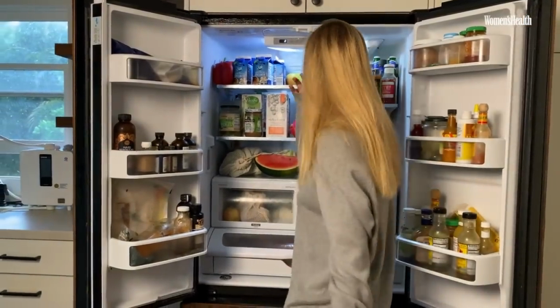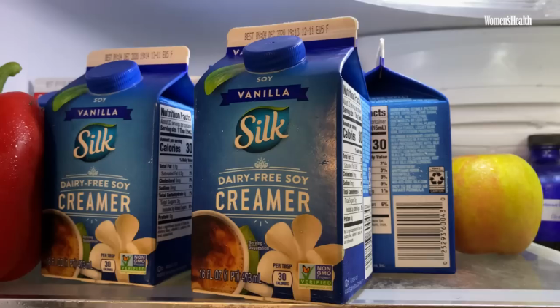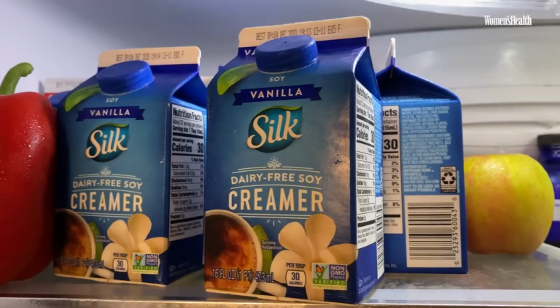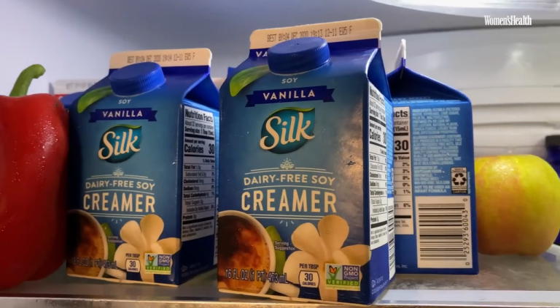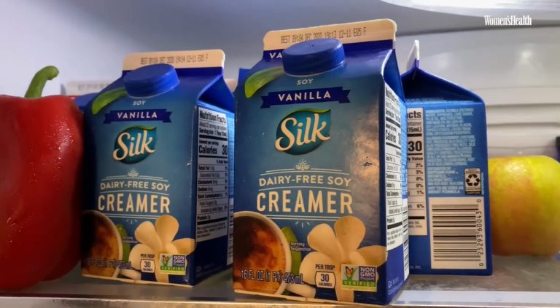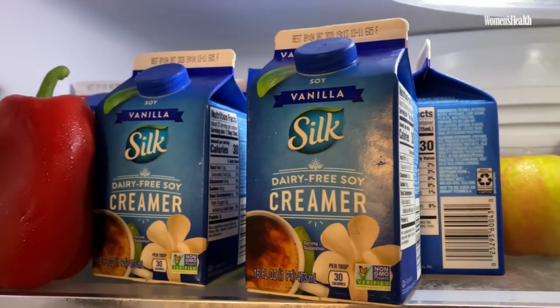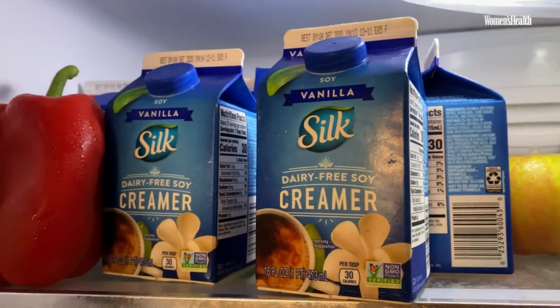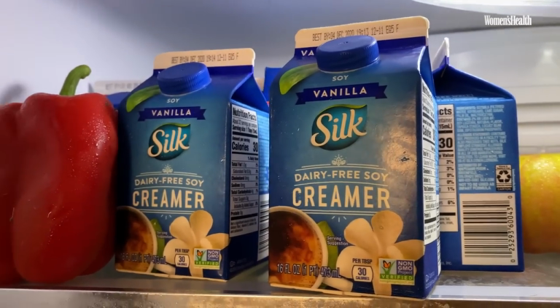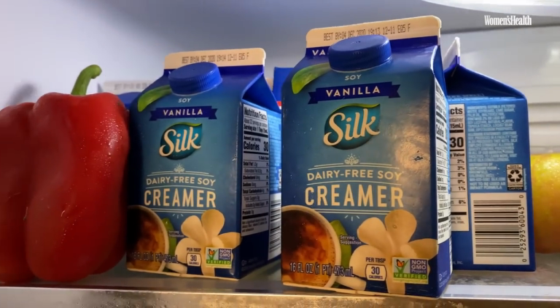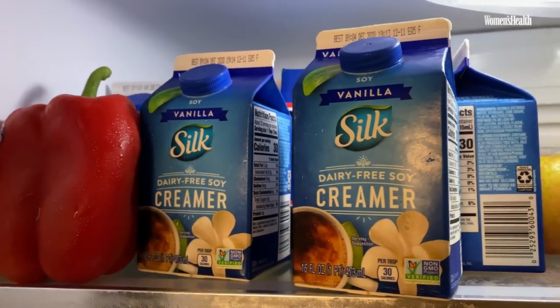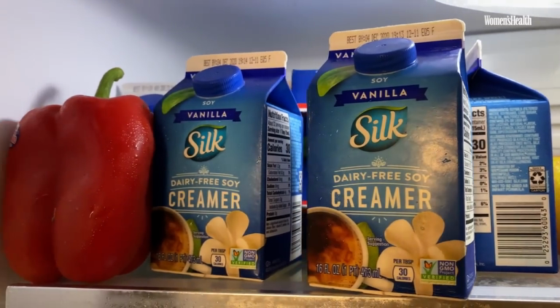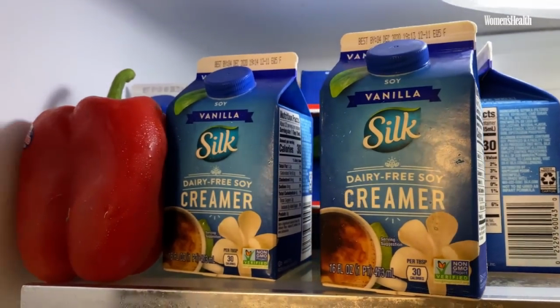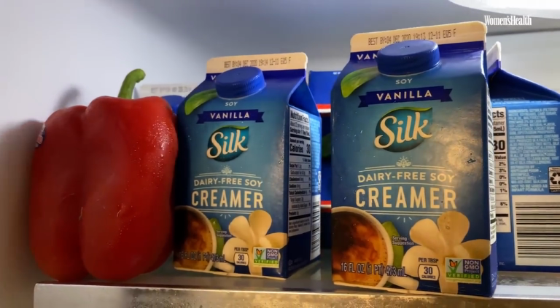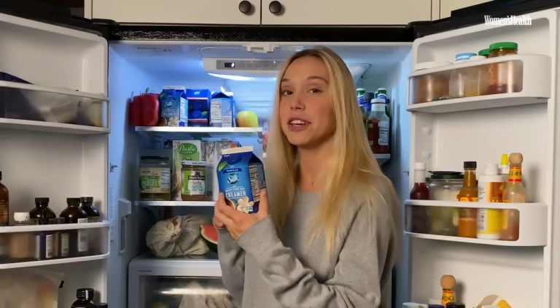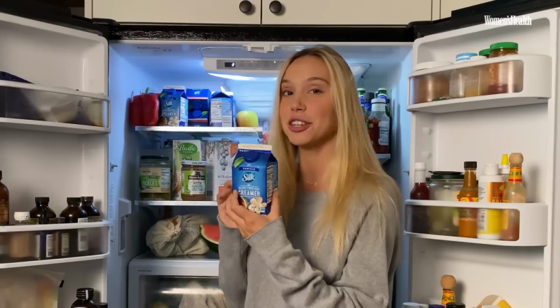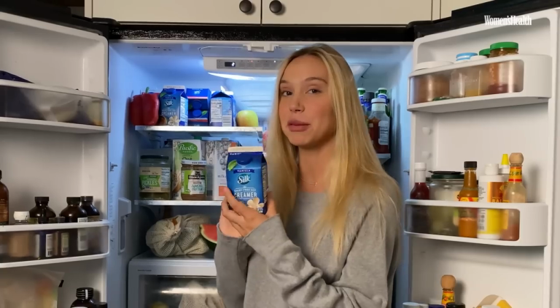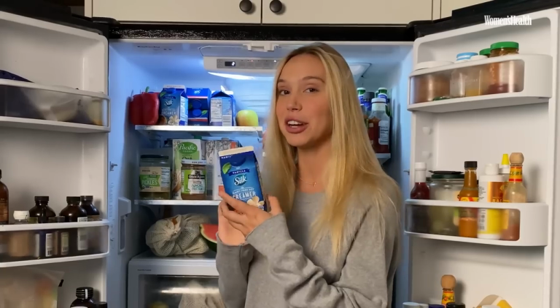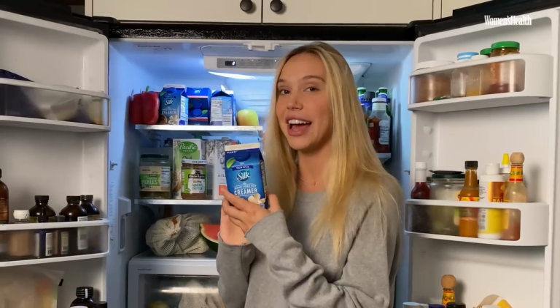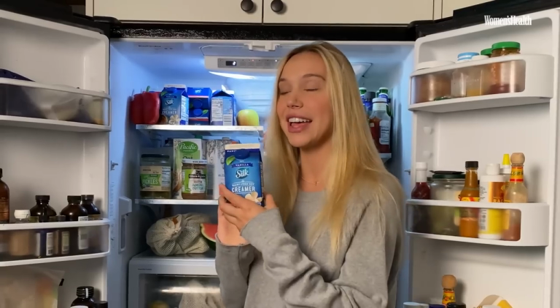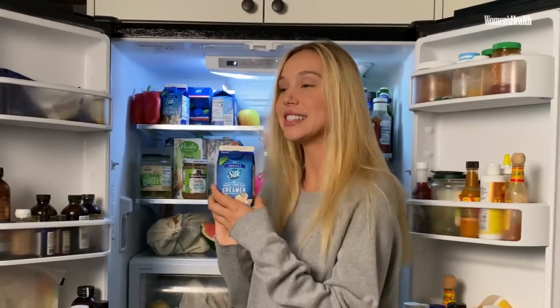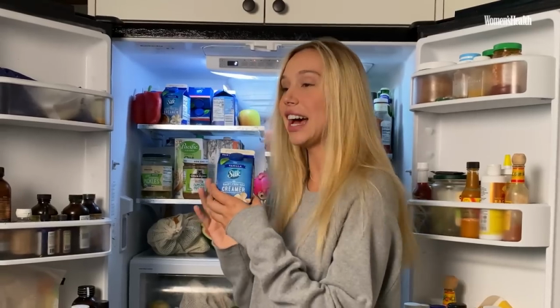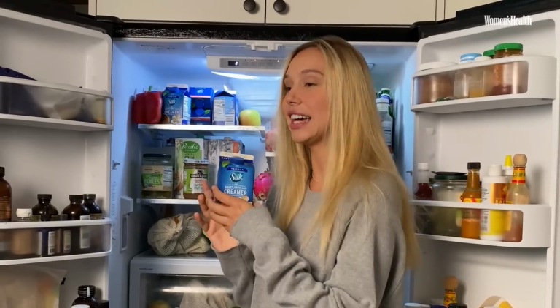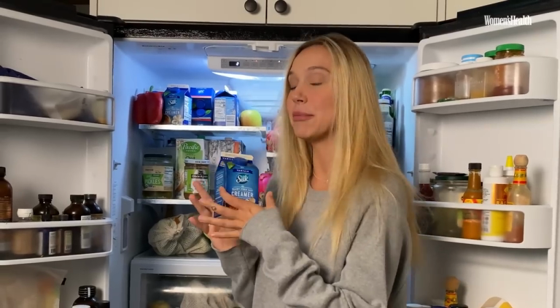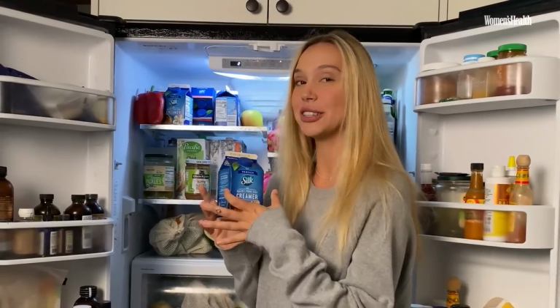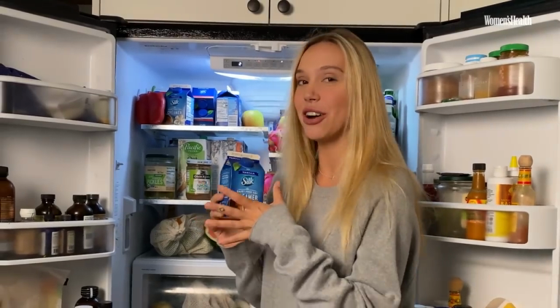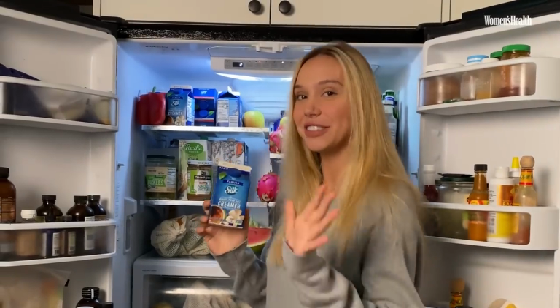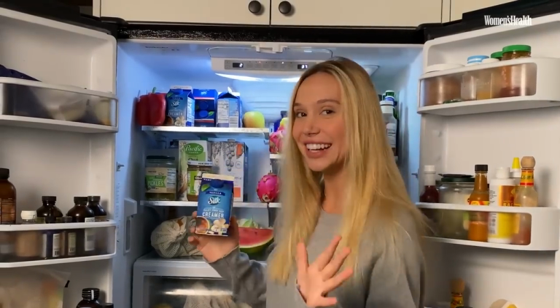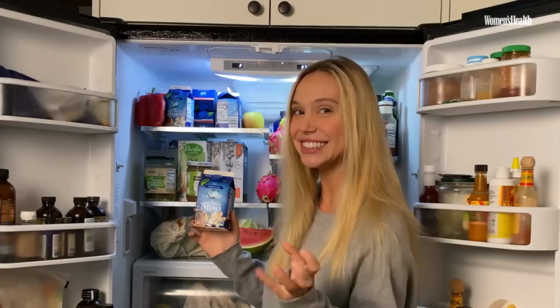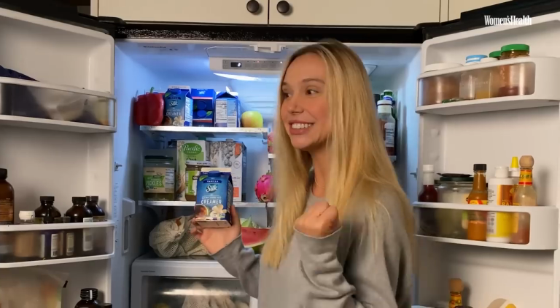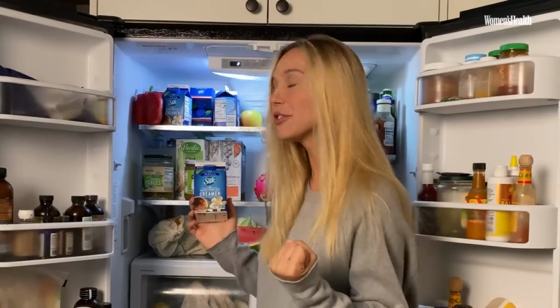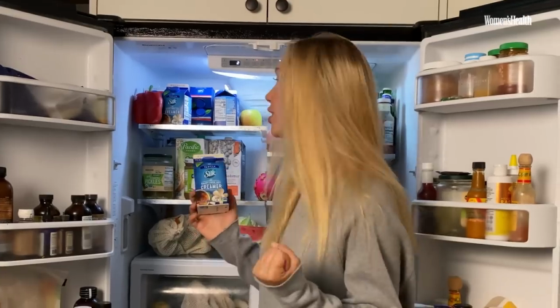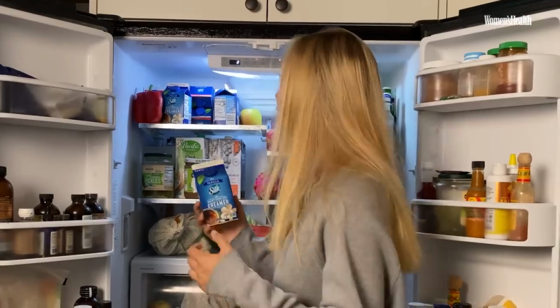It's not my guilty pleasure — it's my favorite creamer and I am a coffee addict. I love coffee.